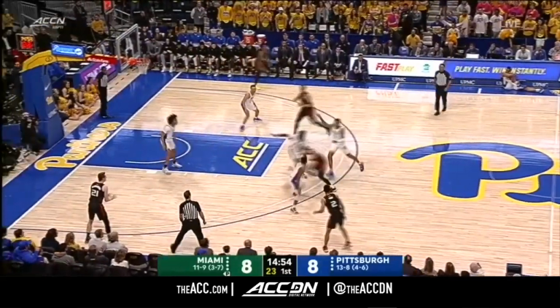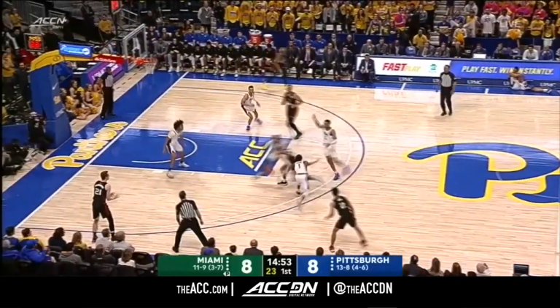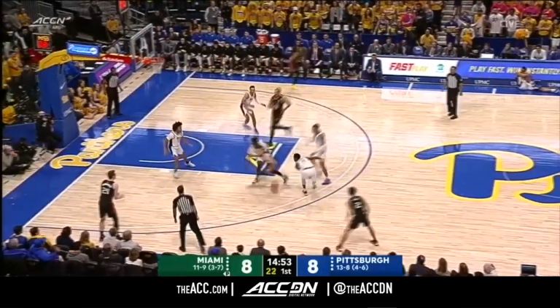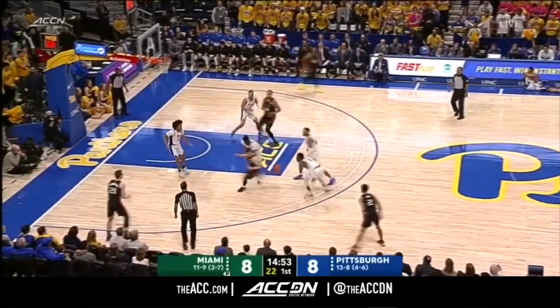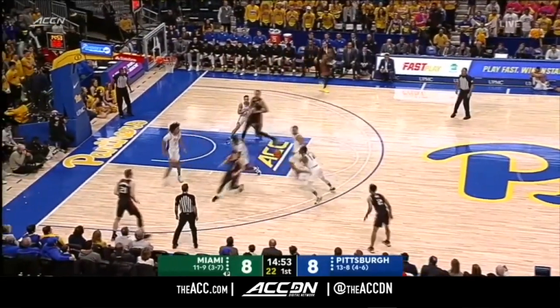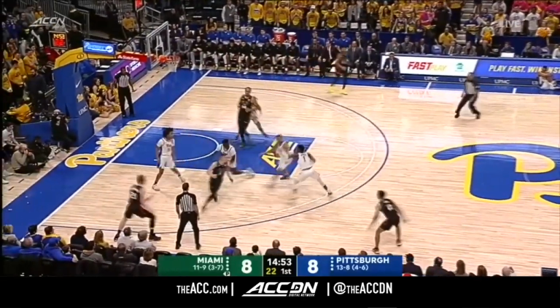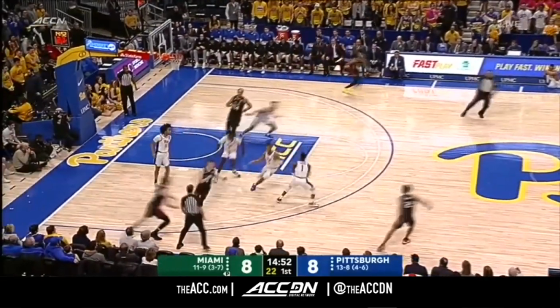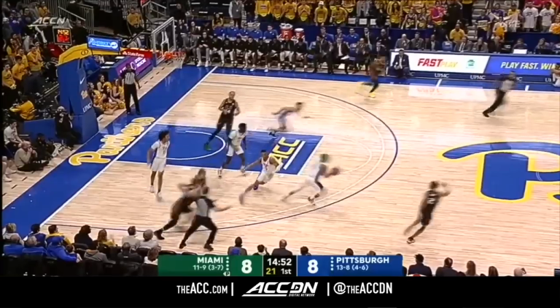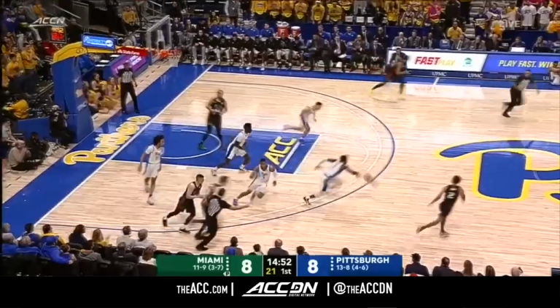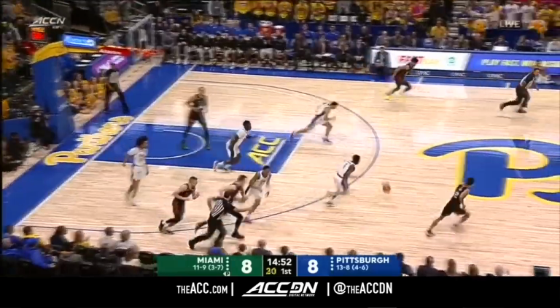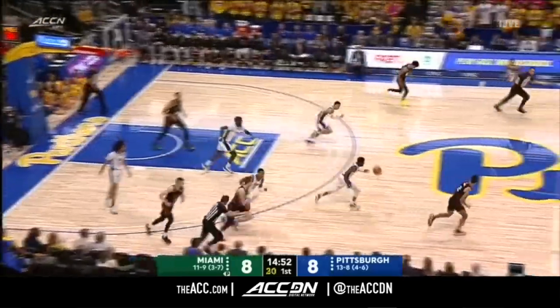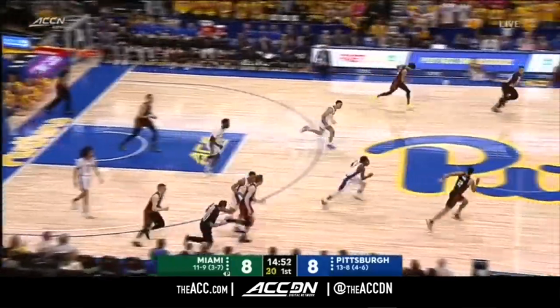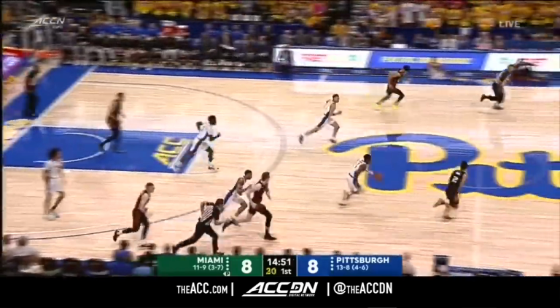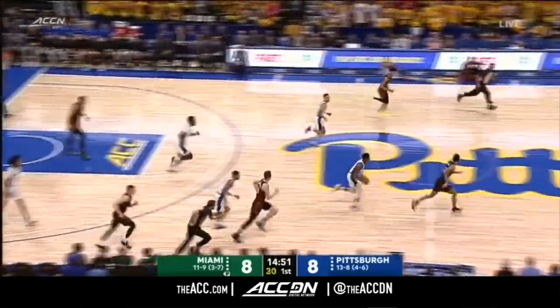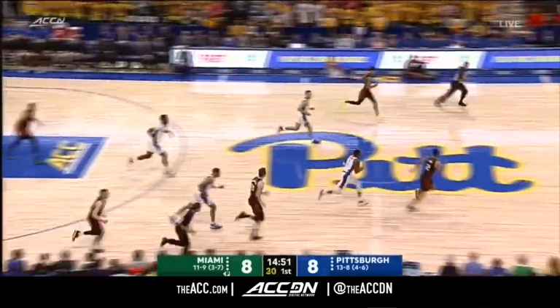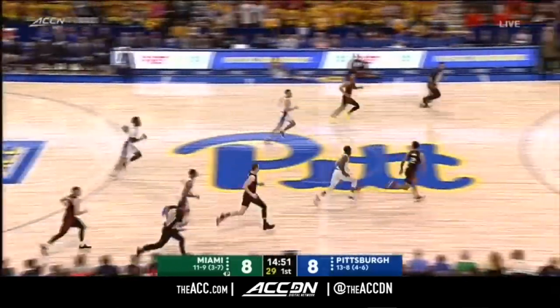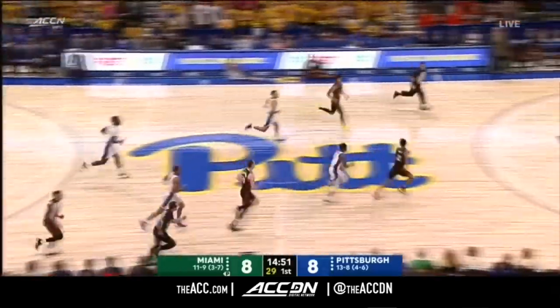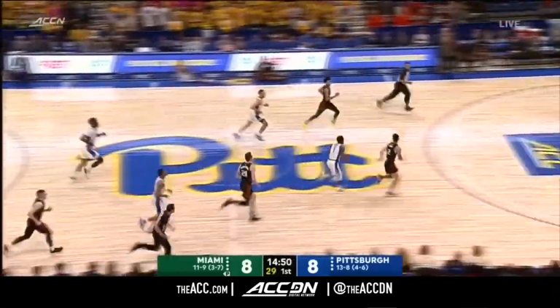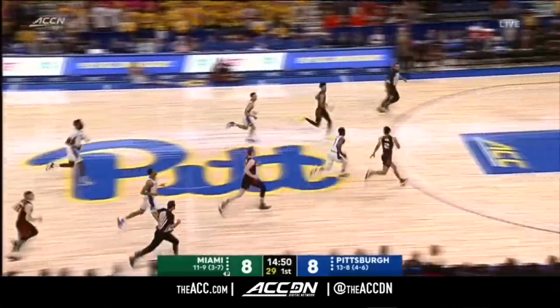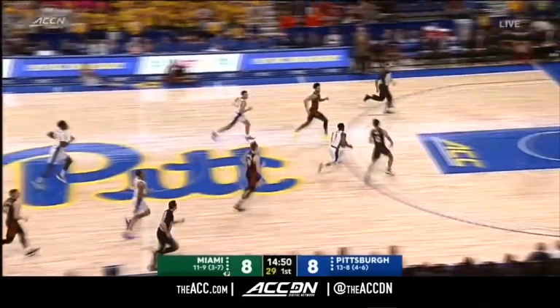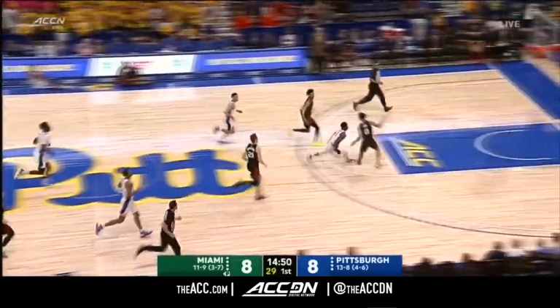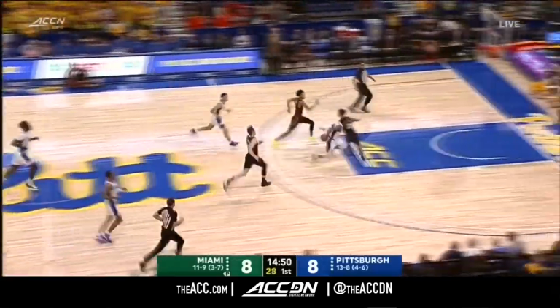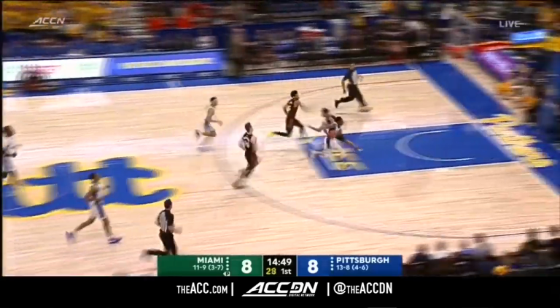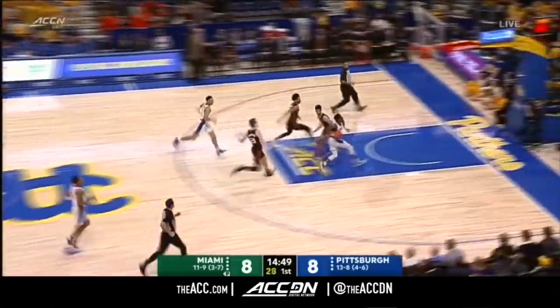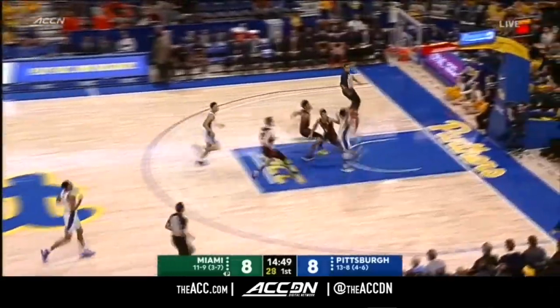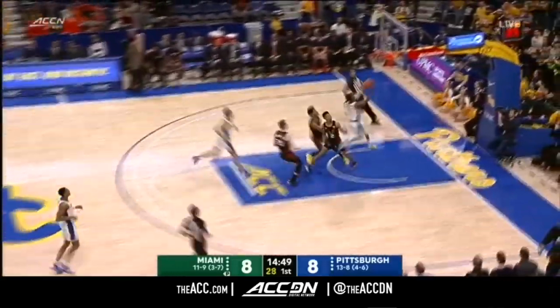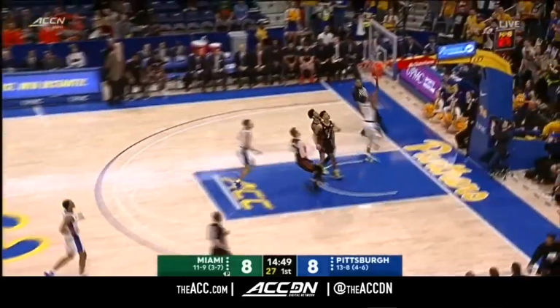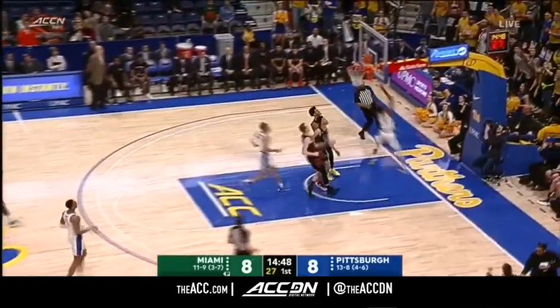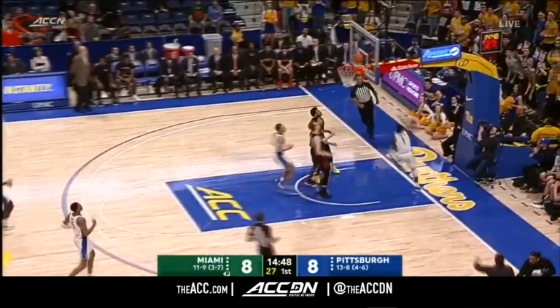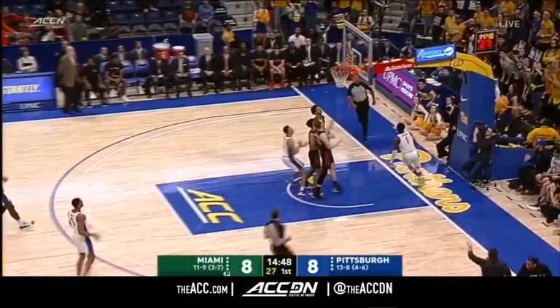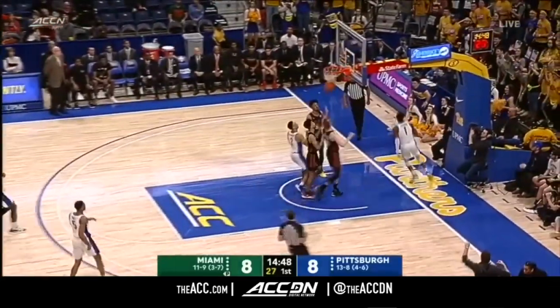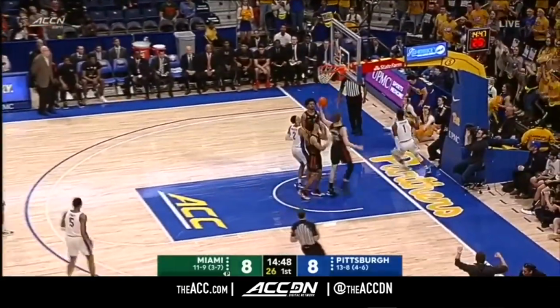You'll take that look if you're Pitt. Quick hands by Hamilton triggers the turnover. What a move by Johnson!